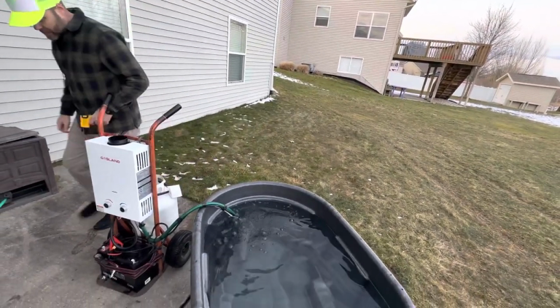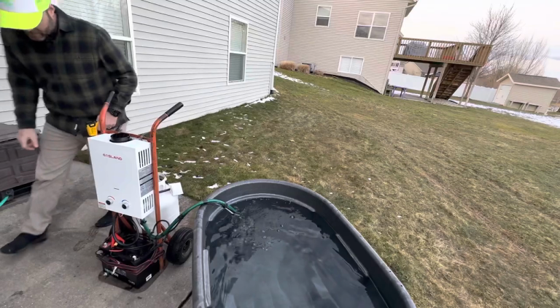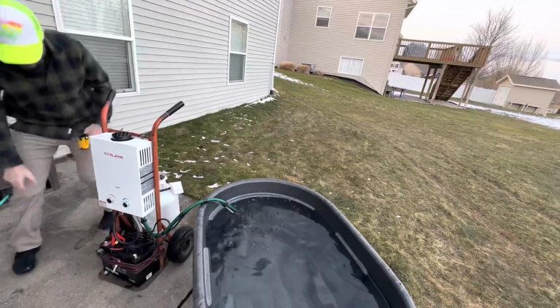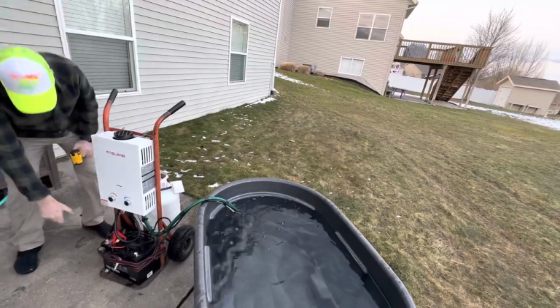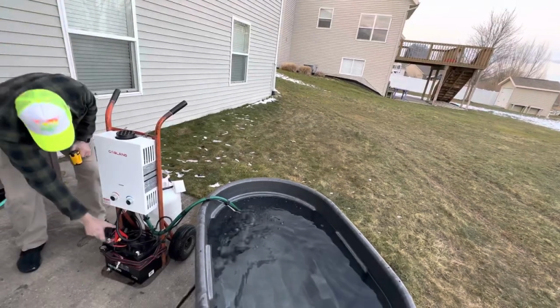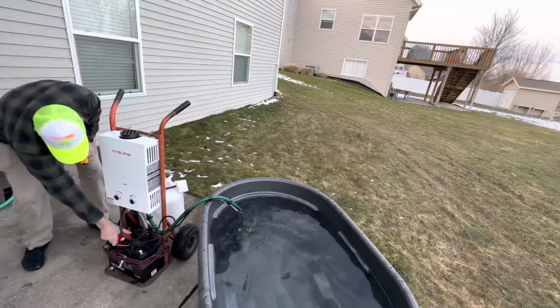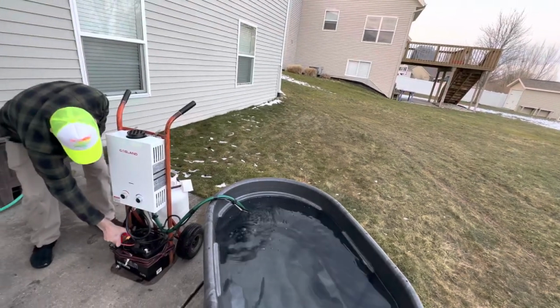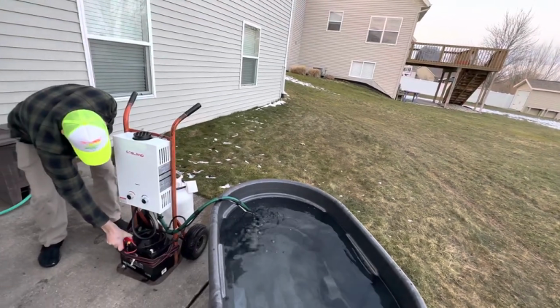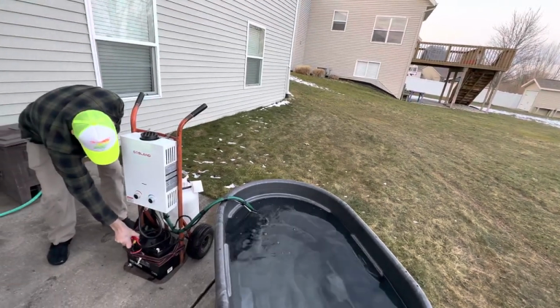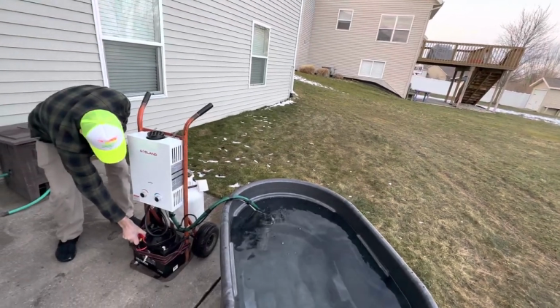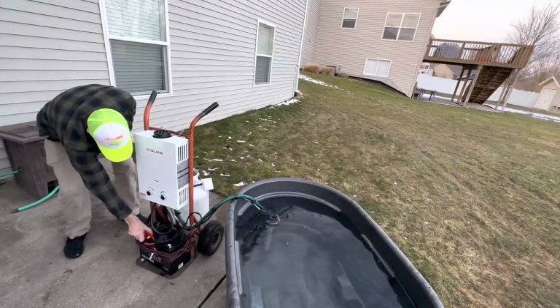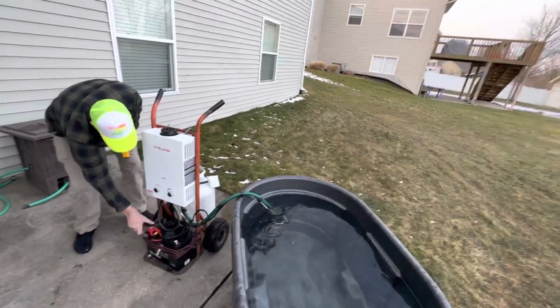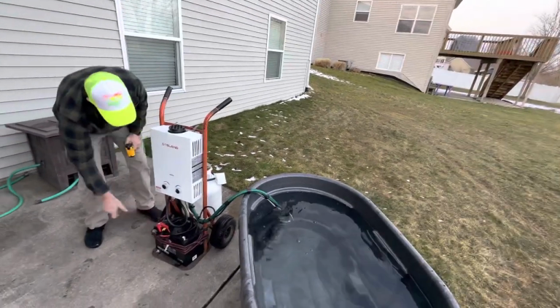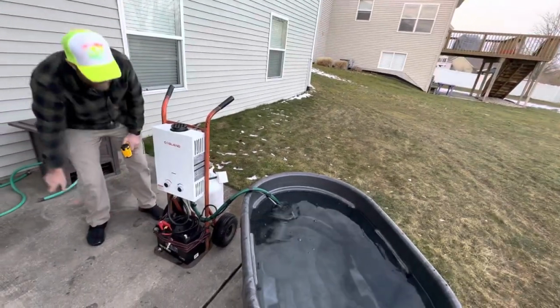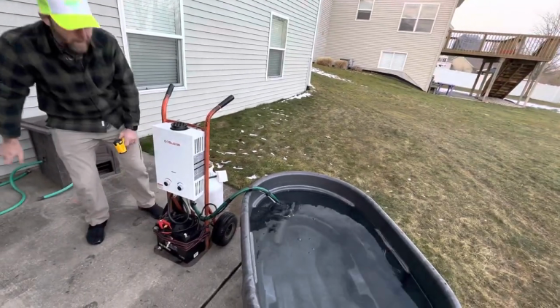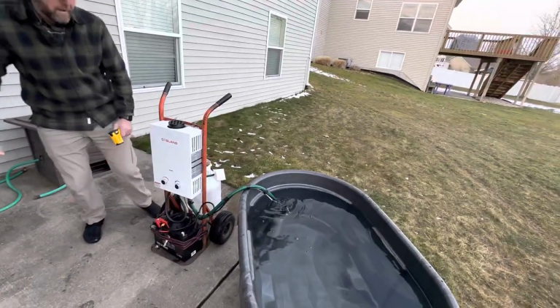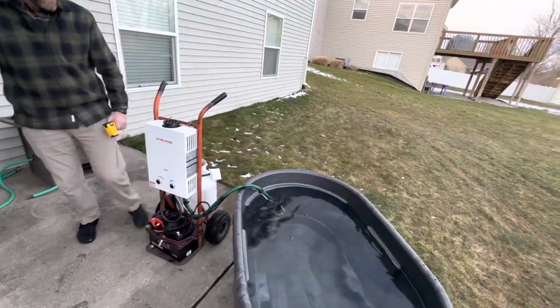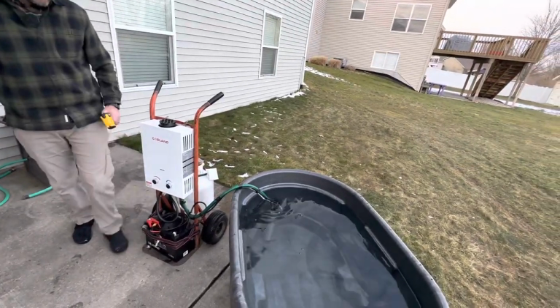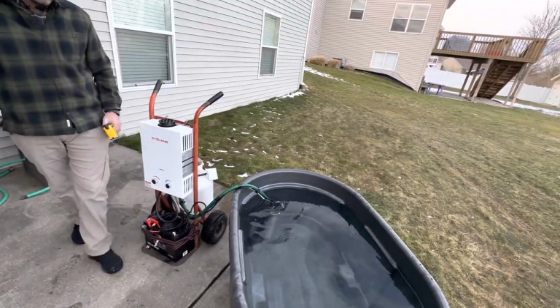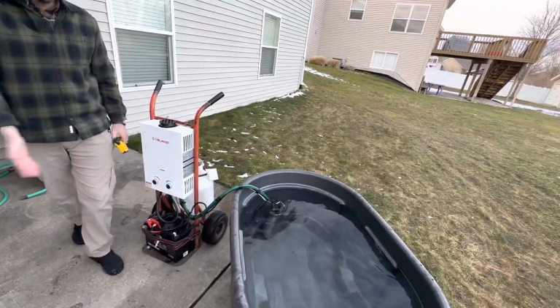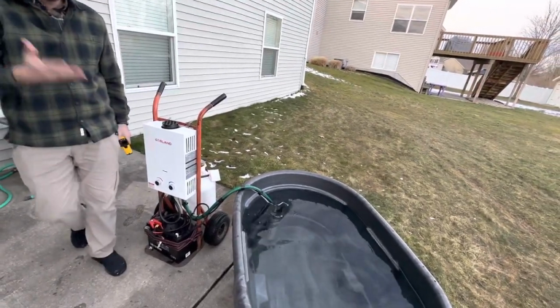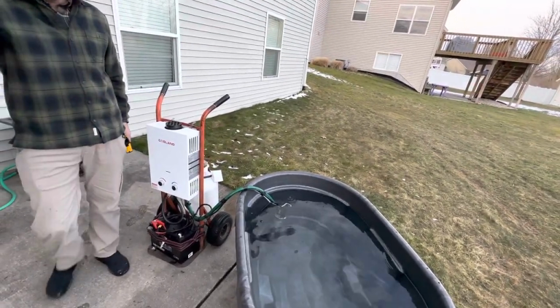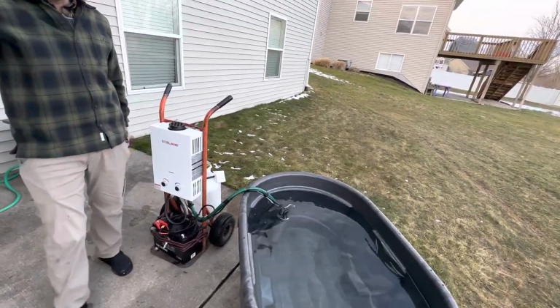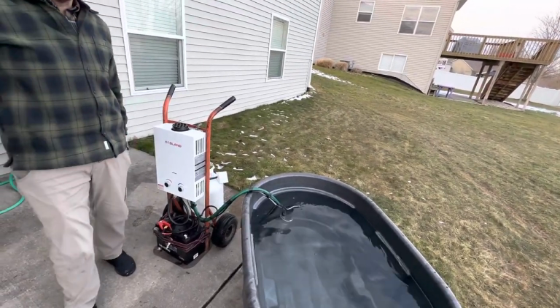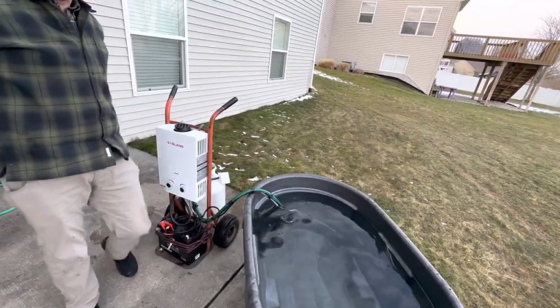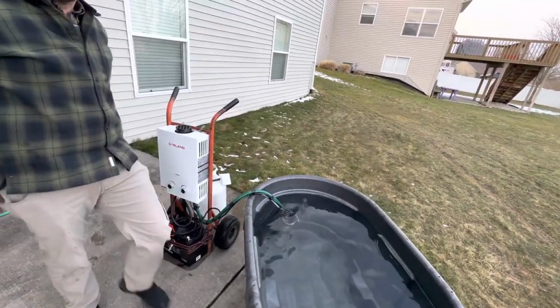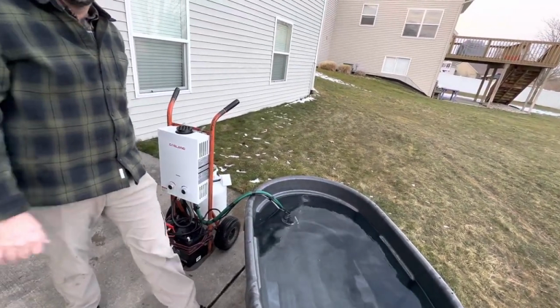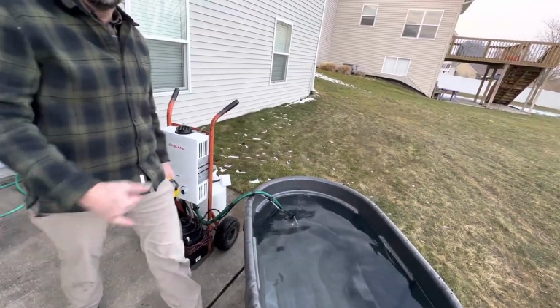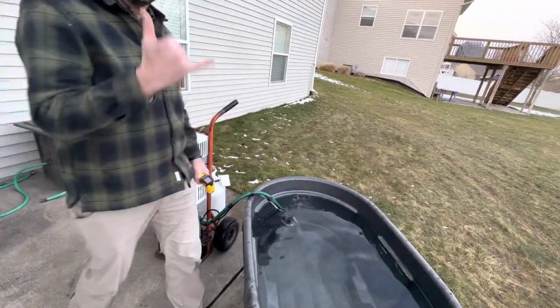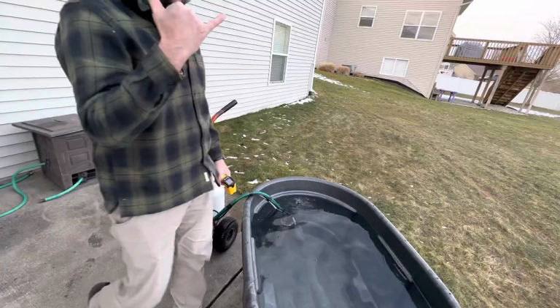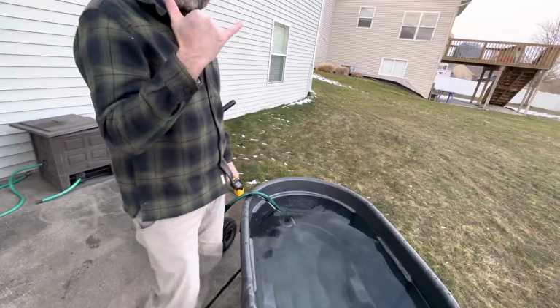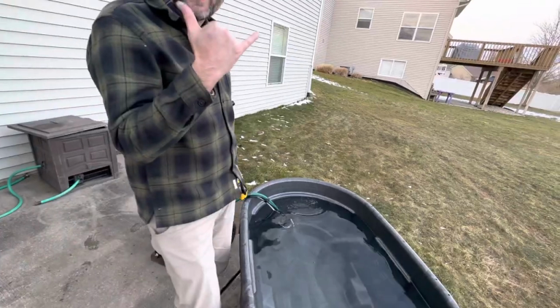Then you just take this little battery thing, voila, see ya man.